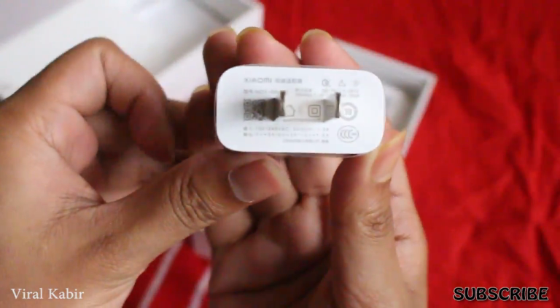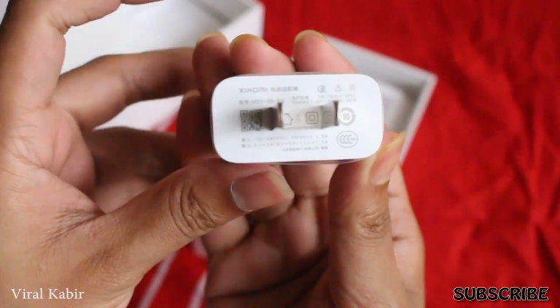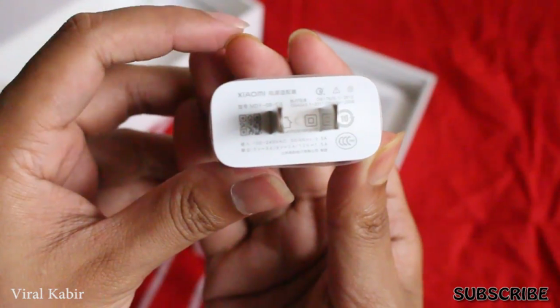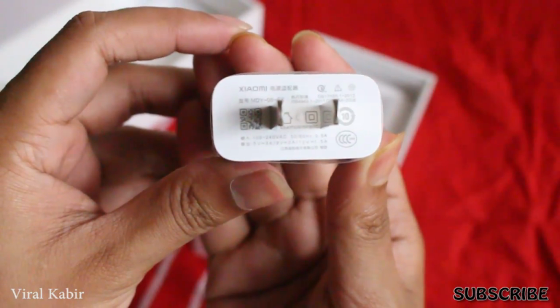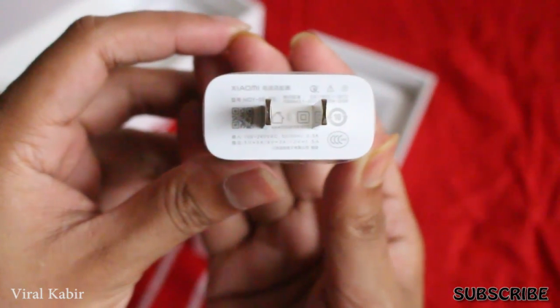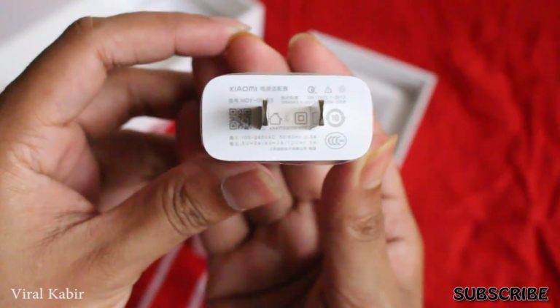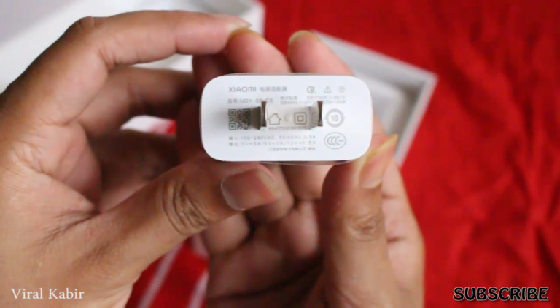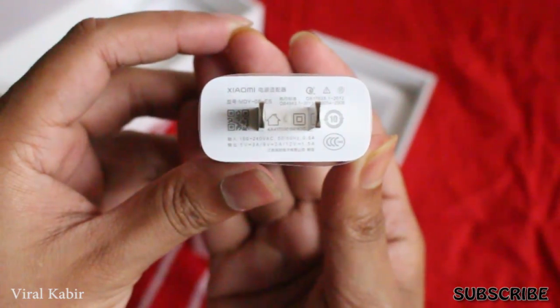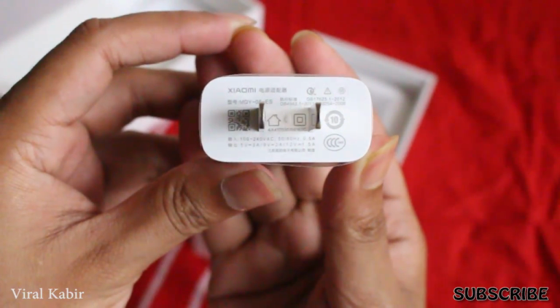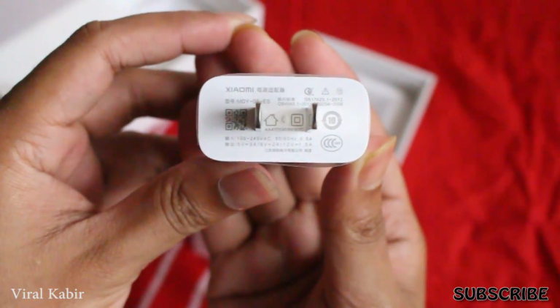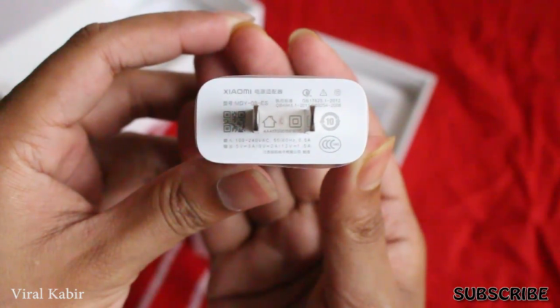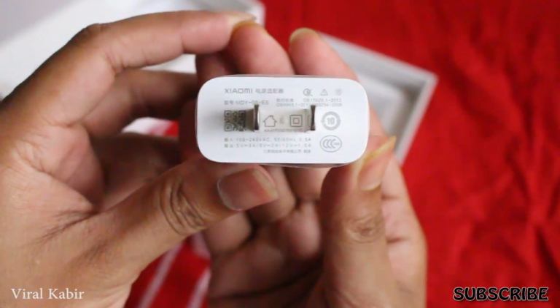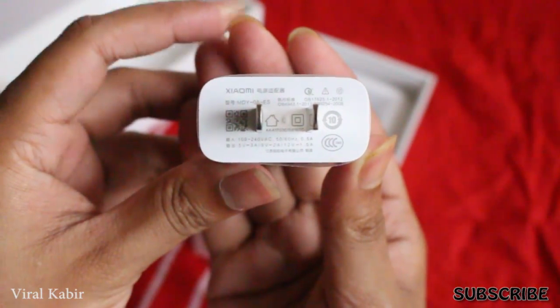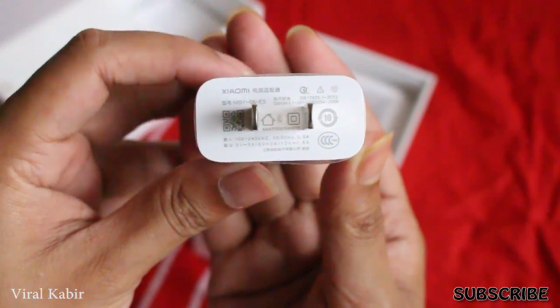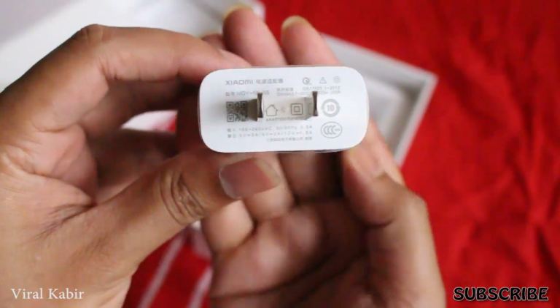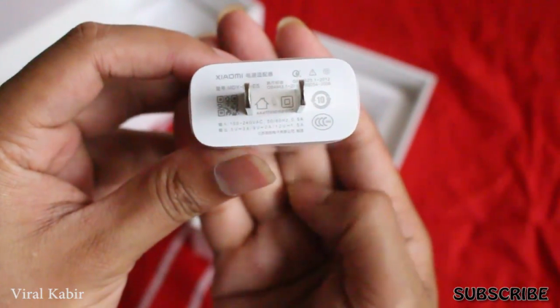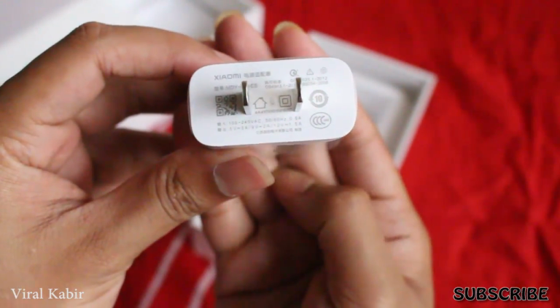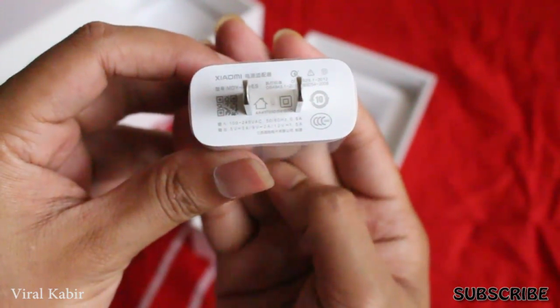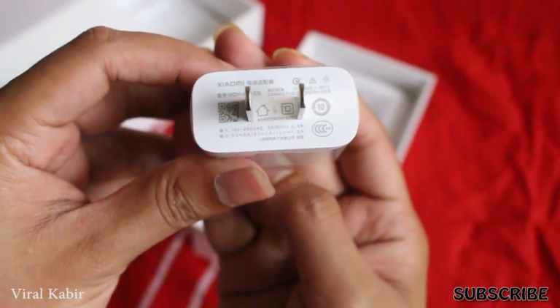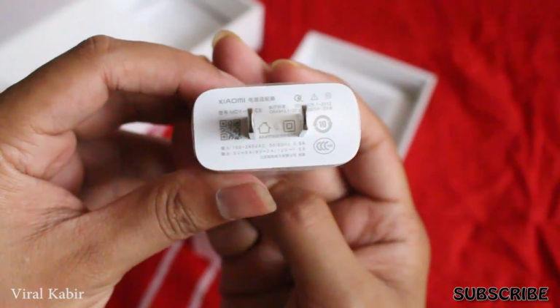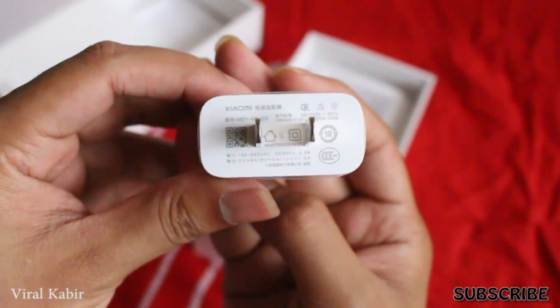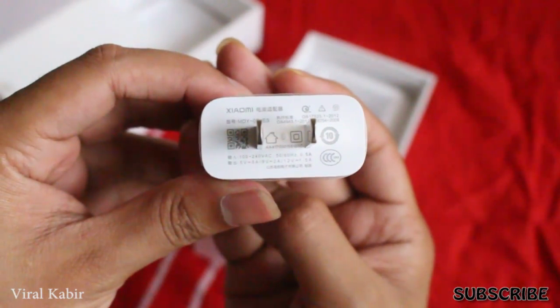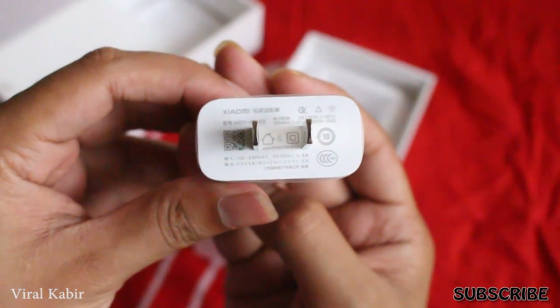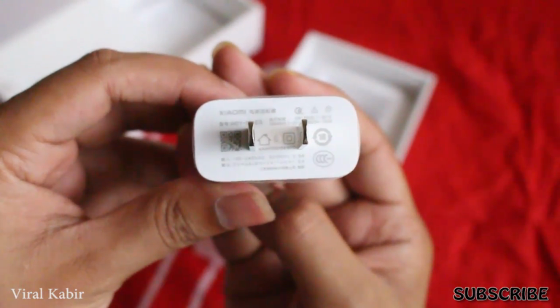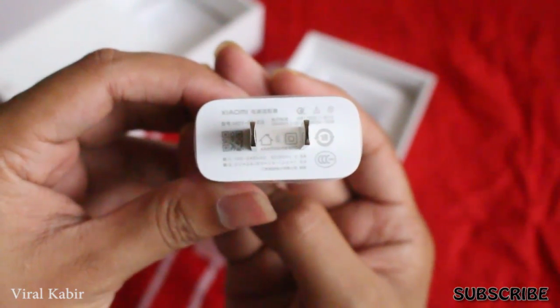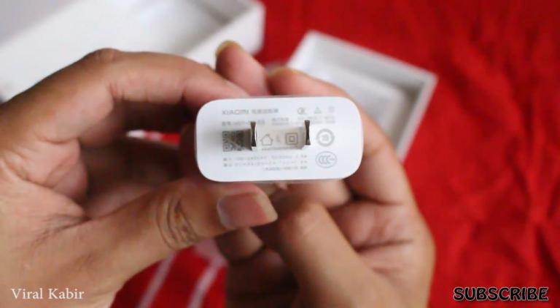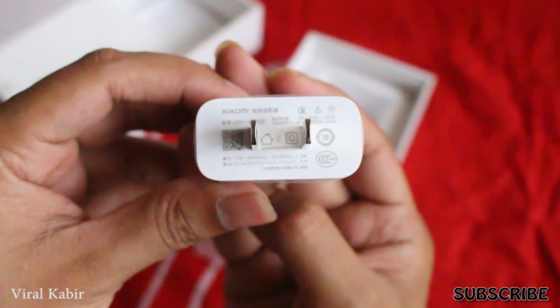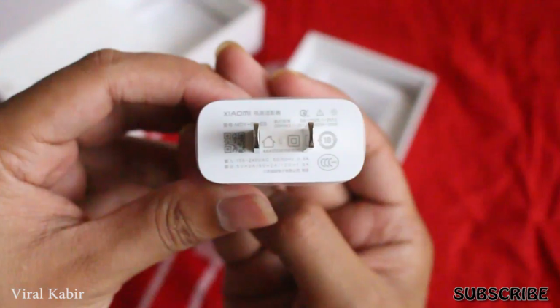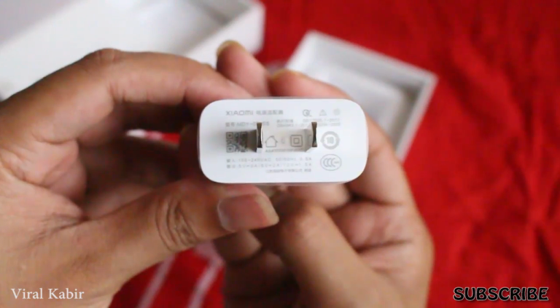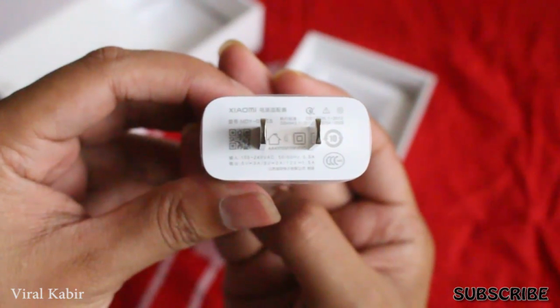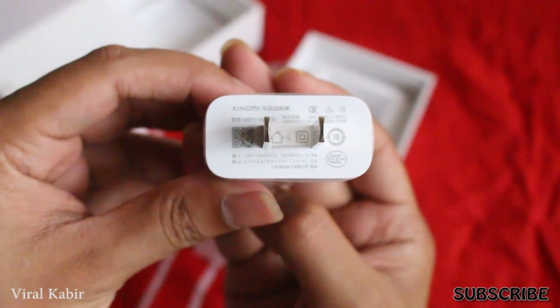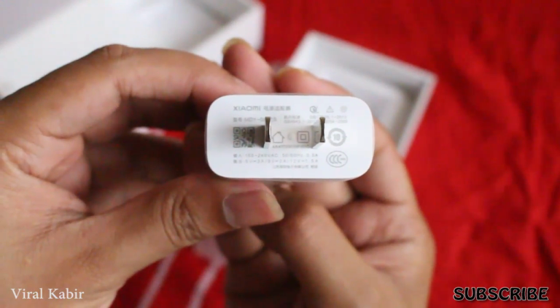There is a typical white power brick with Xiaomi branding. It is a quick charger — 12 volts, 1.5 amps.